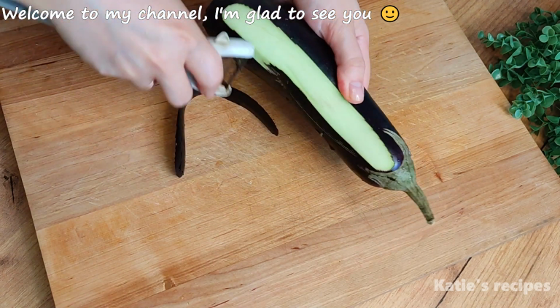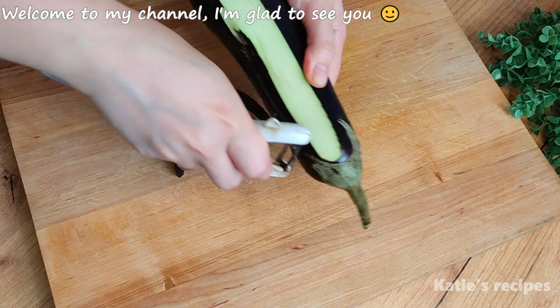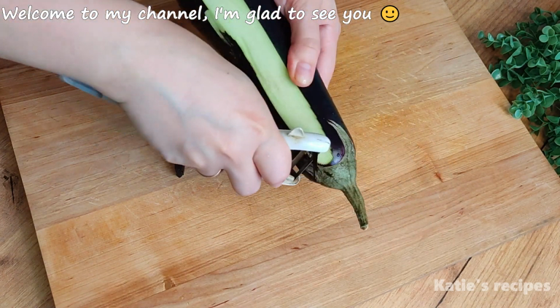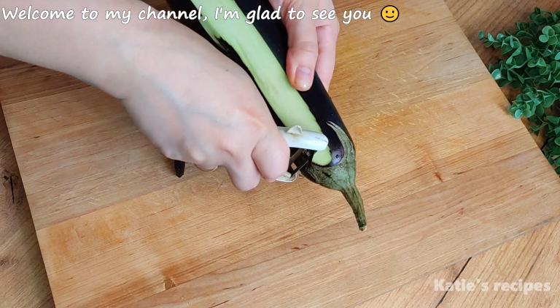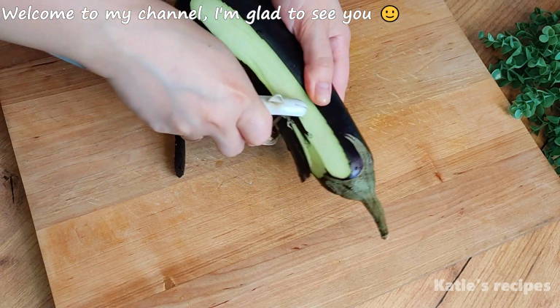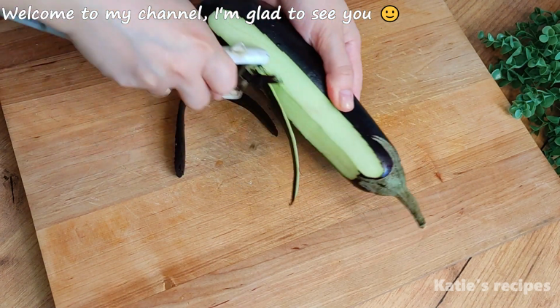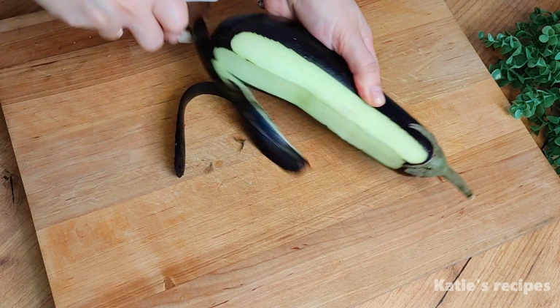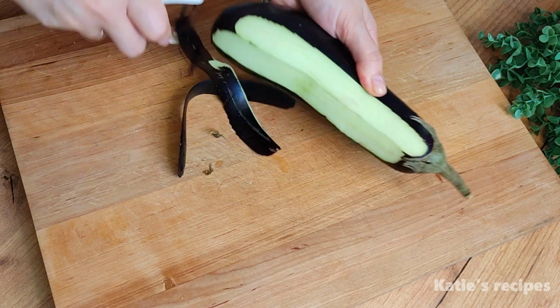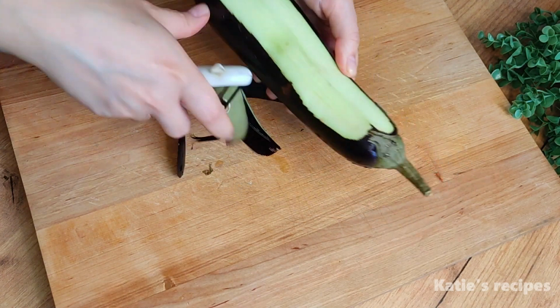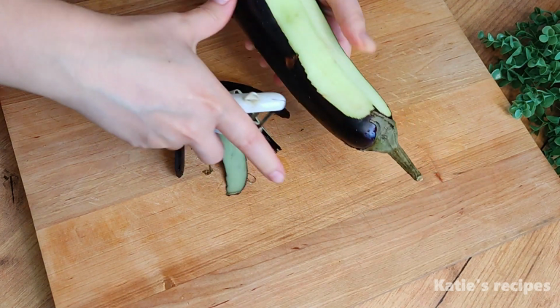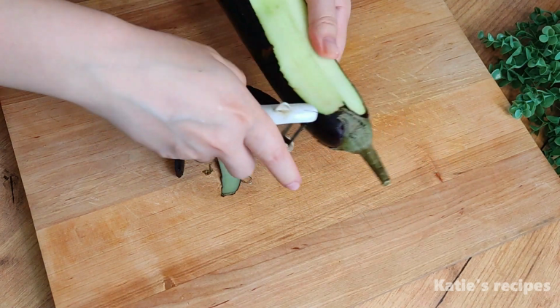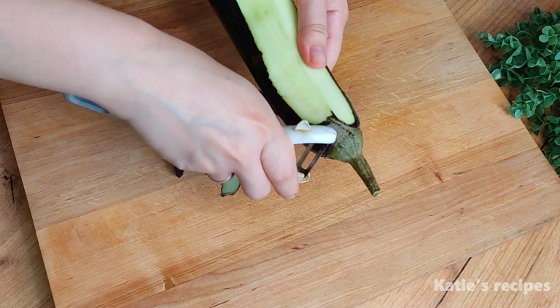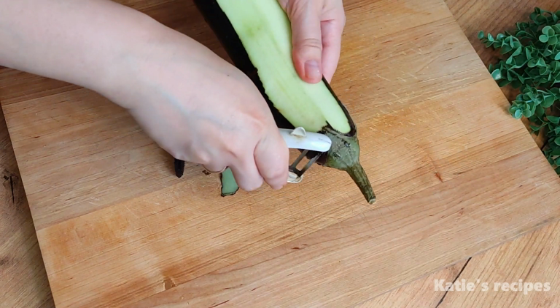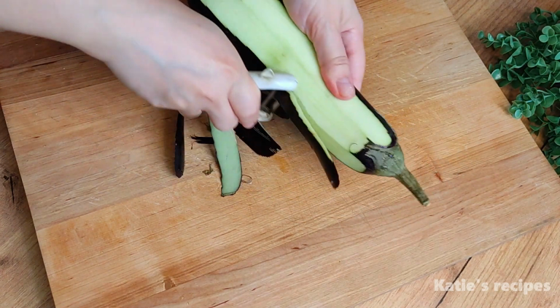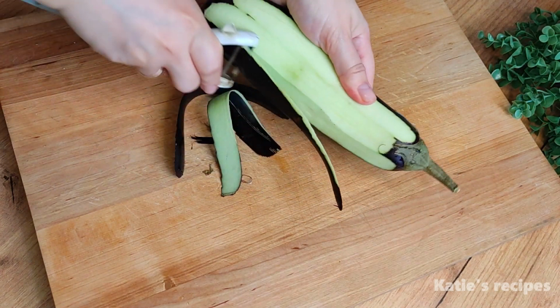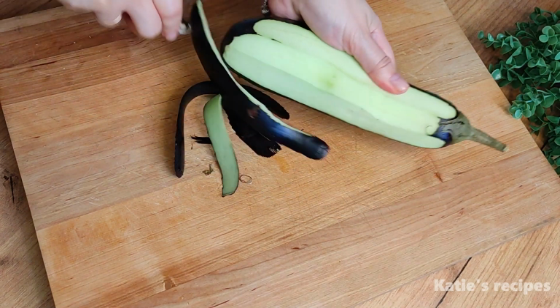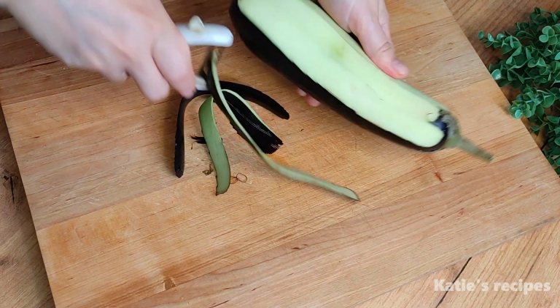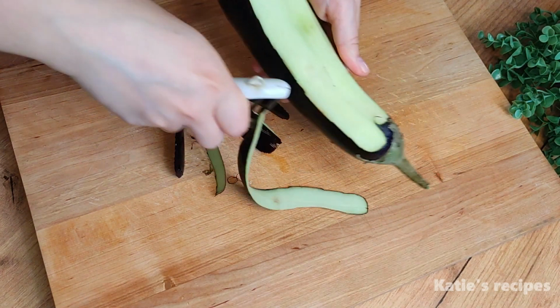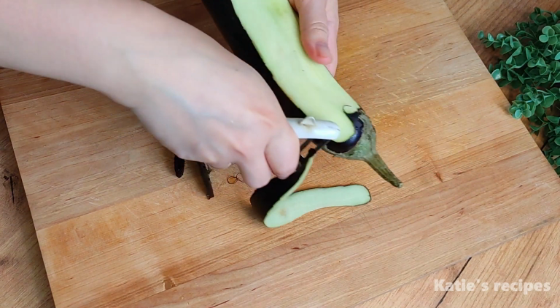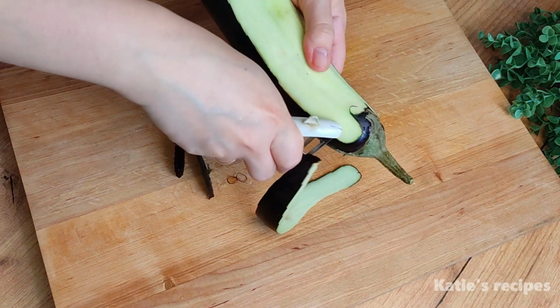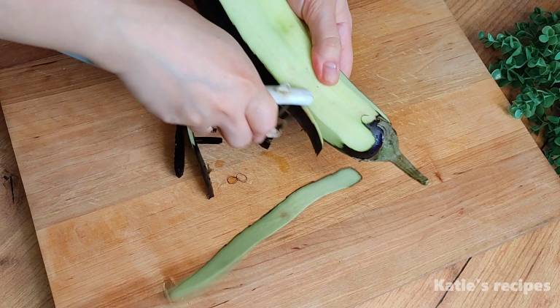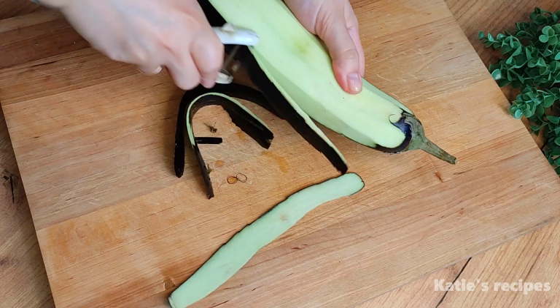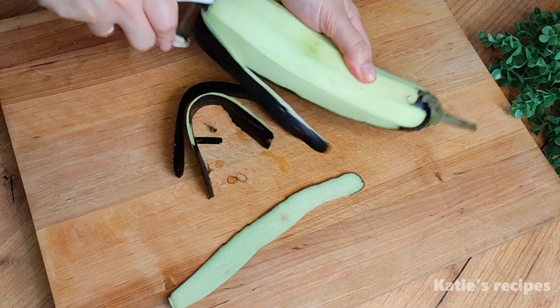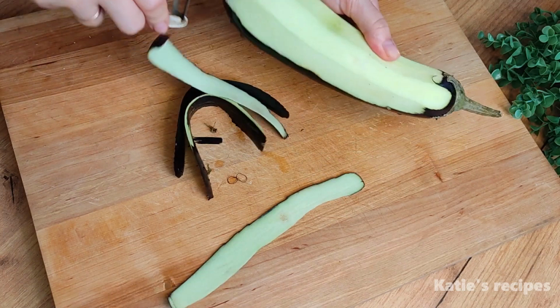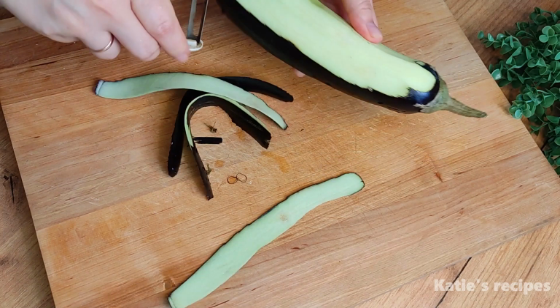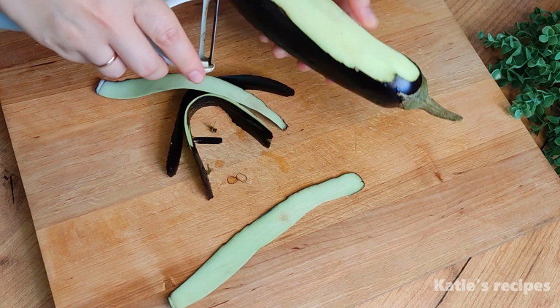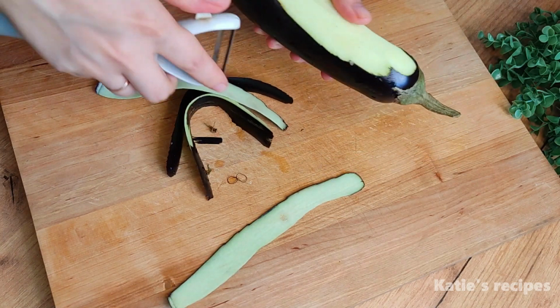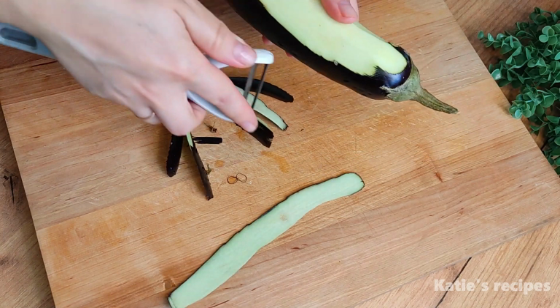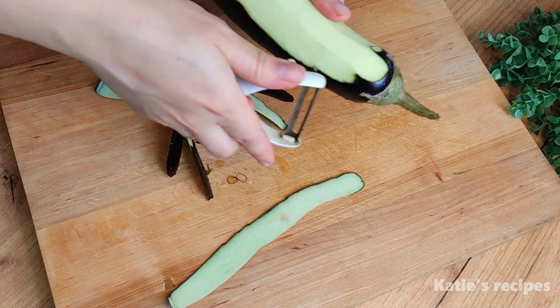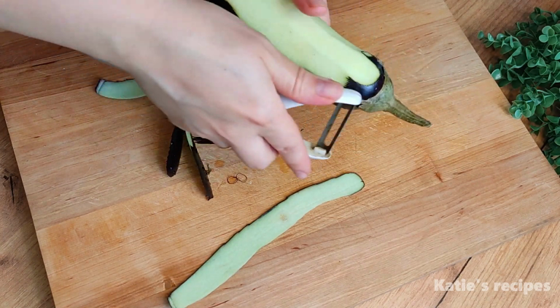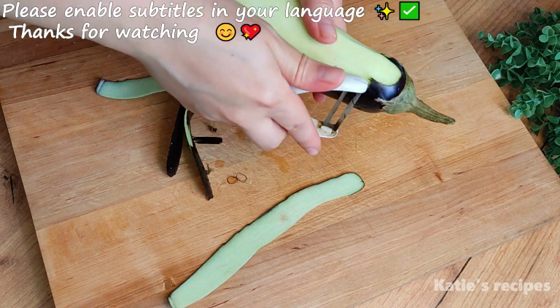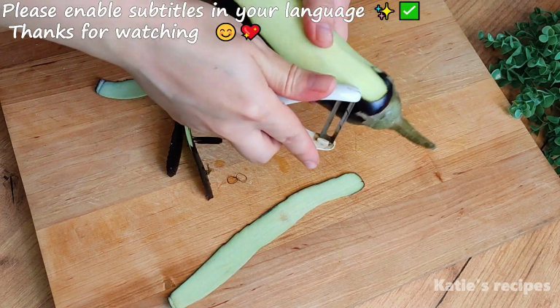Hello friends! Today I'm preparing a delicious original eggplant recipe.